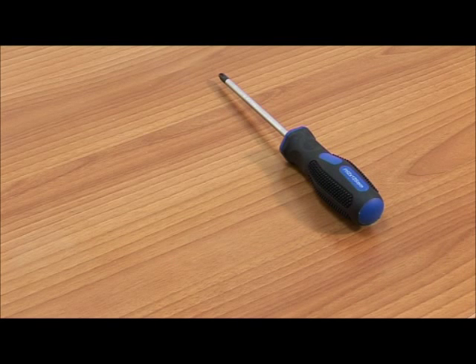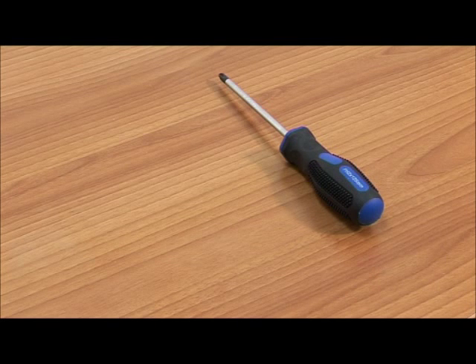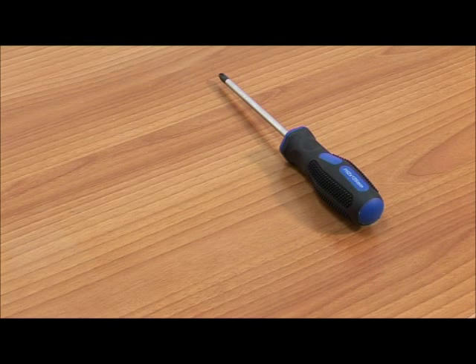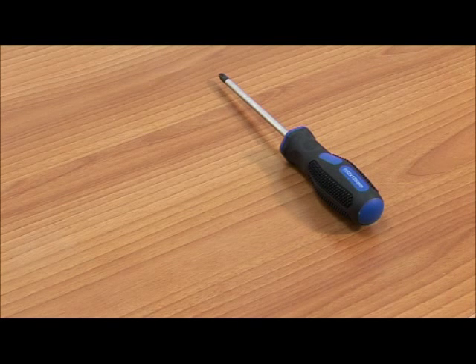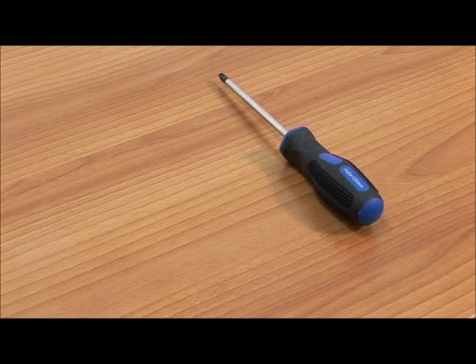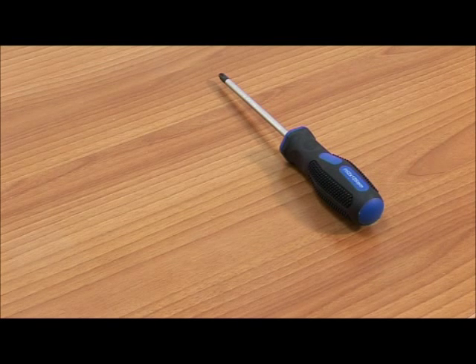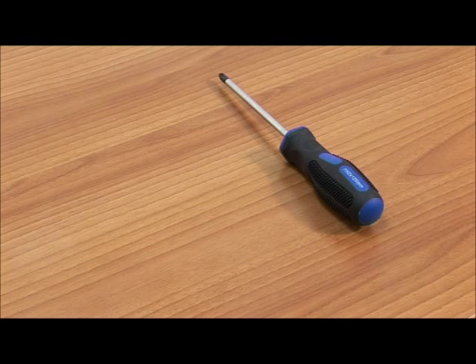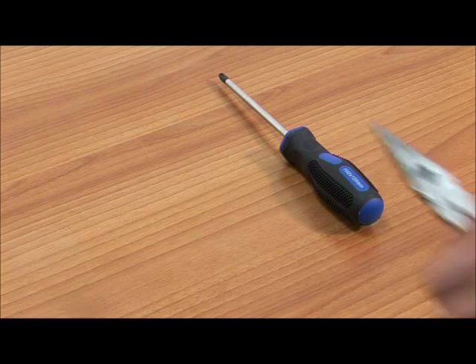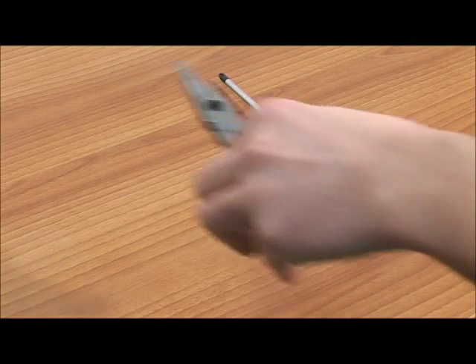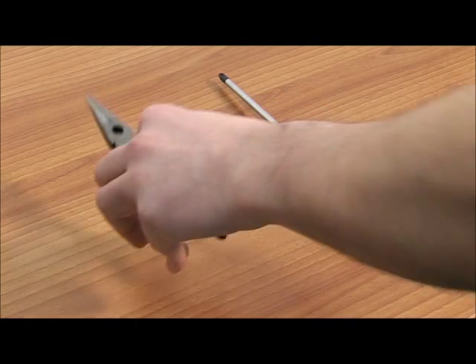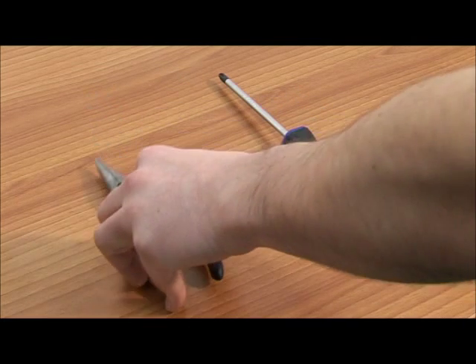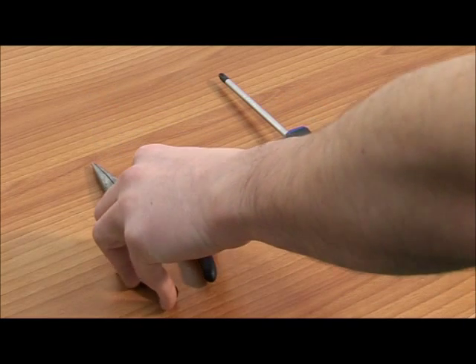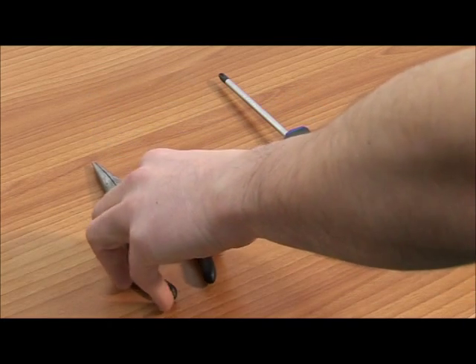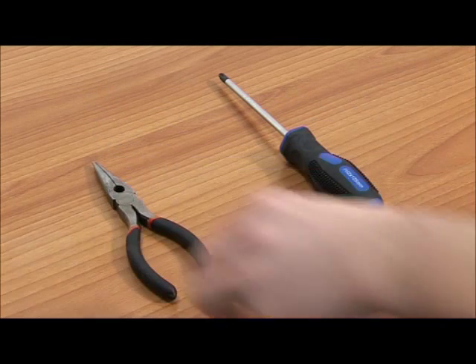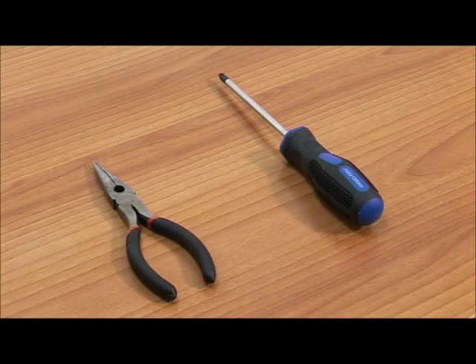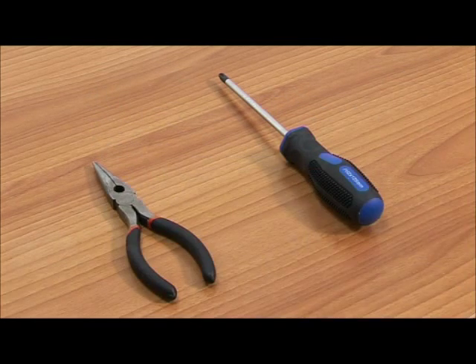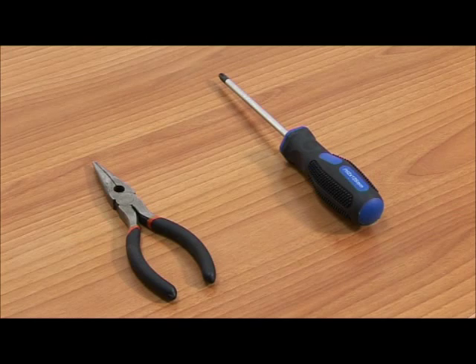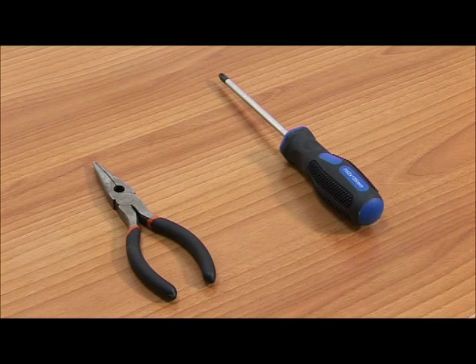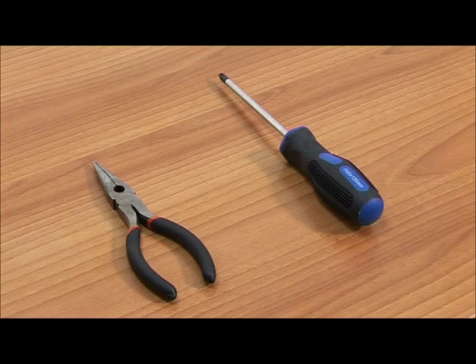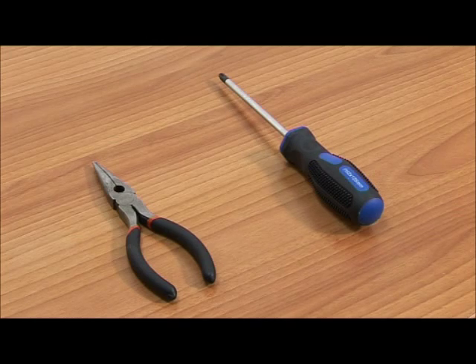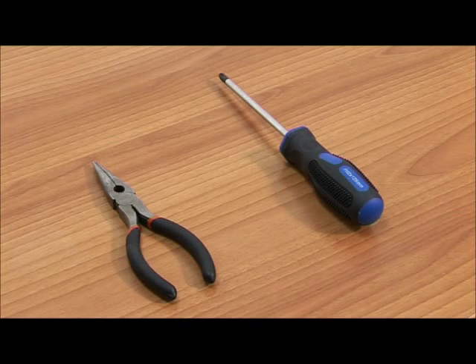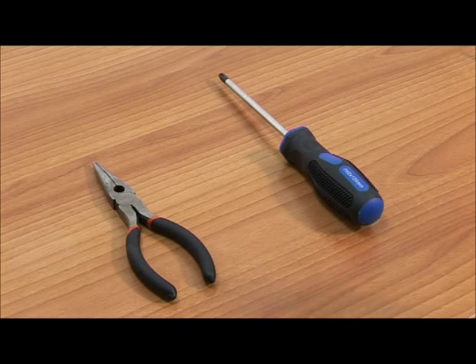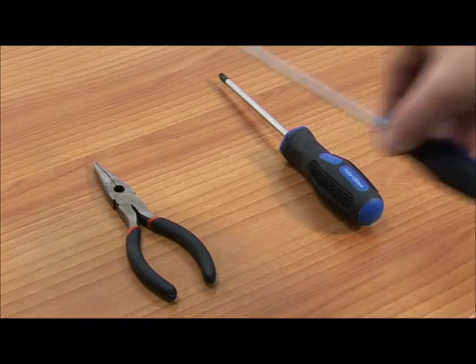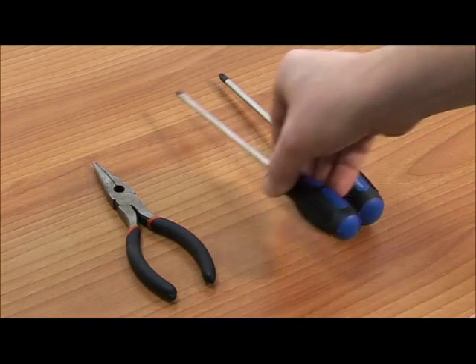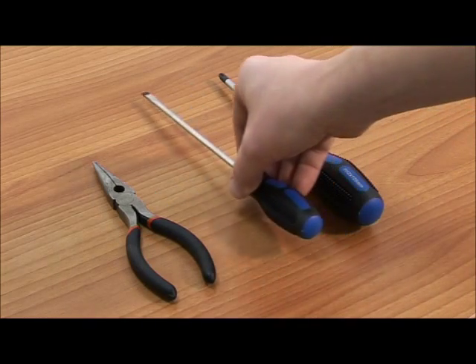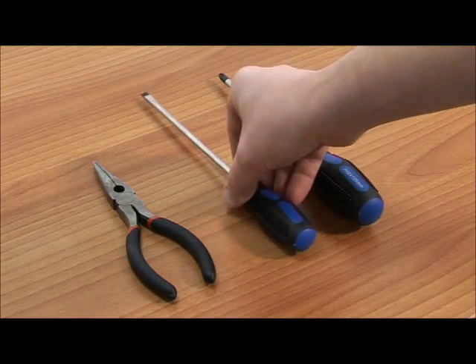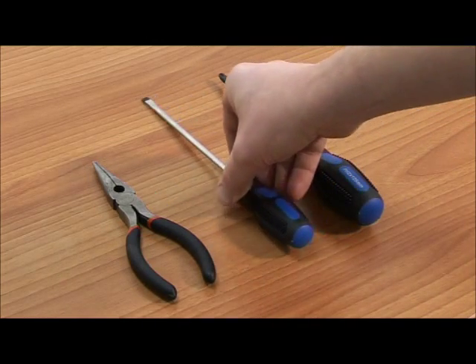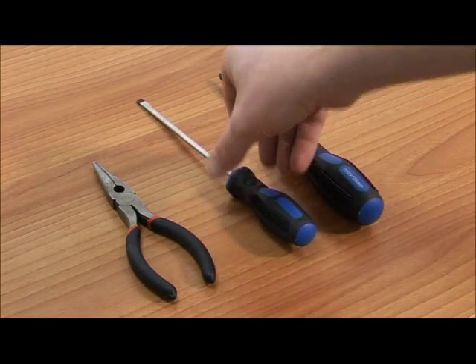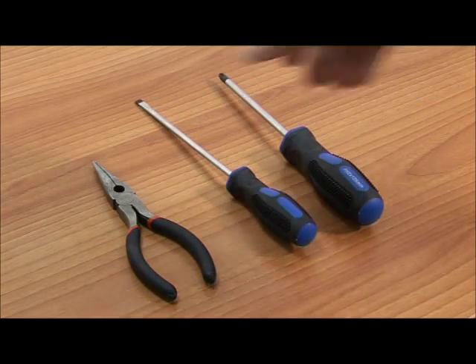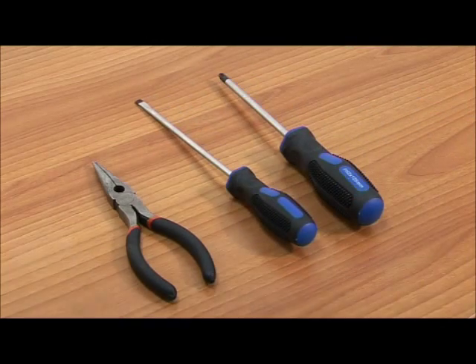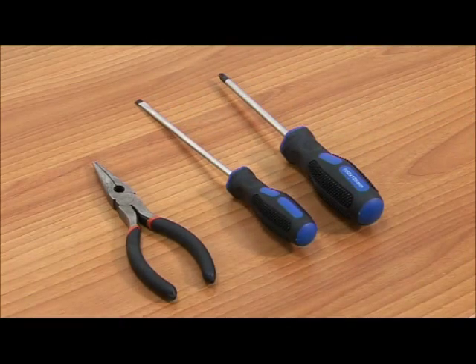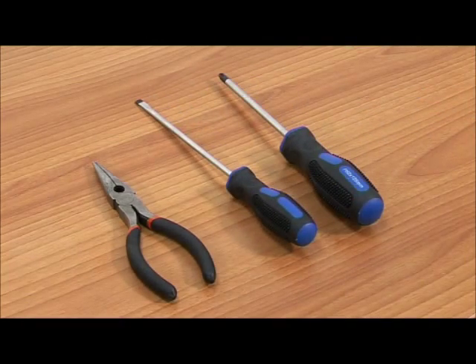You'll require a size 2 Phillips screwdriver, needle nose pliers and a flat head screwdriver for this repair.